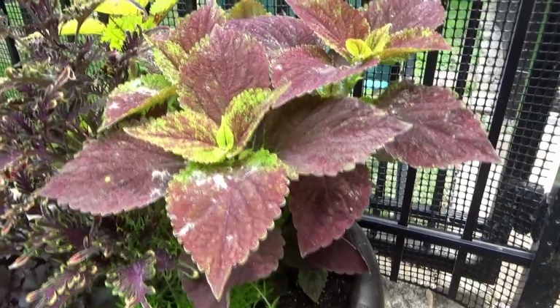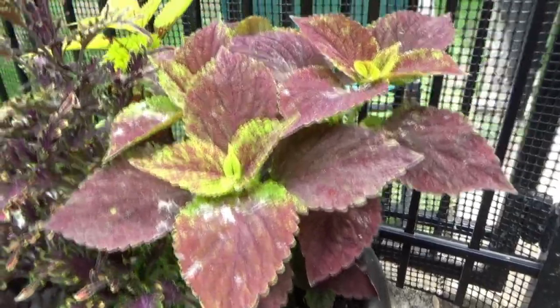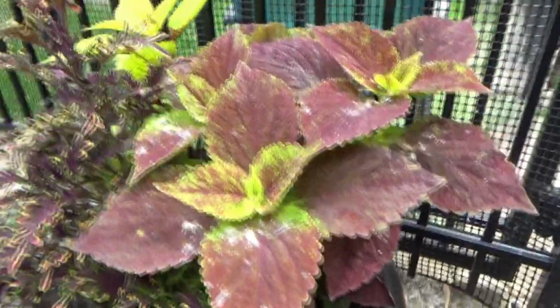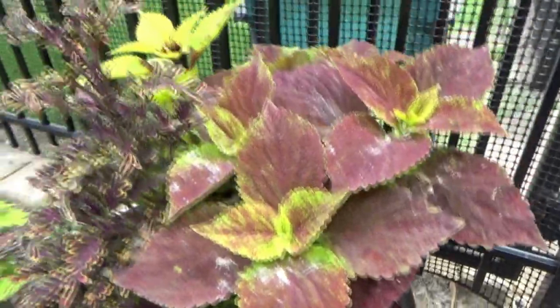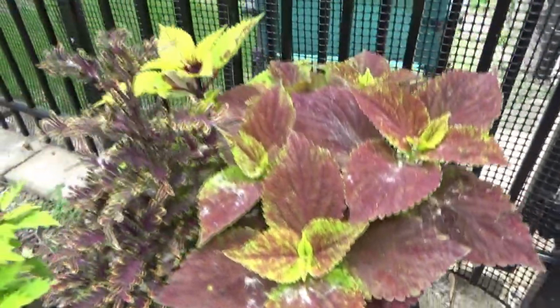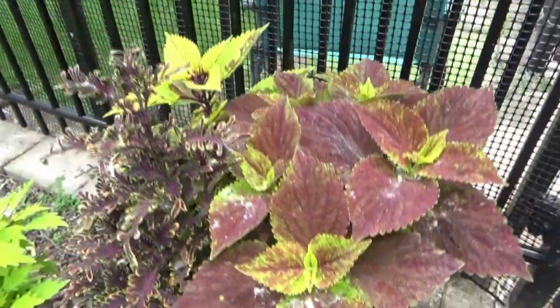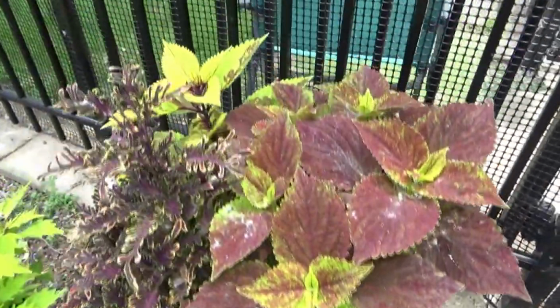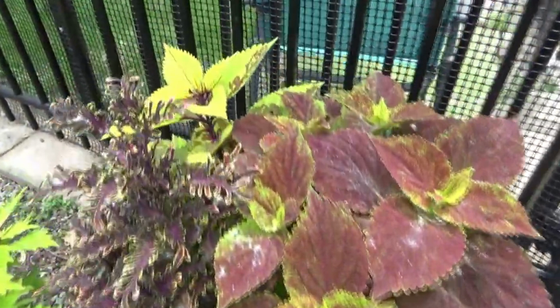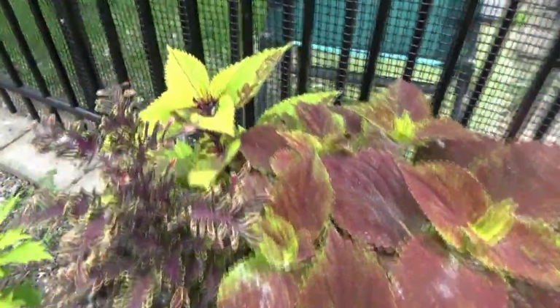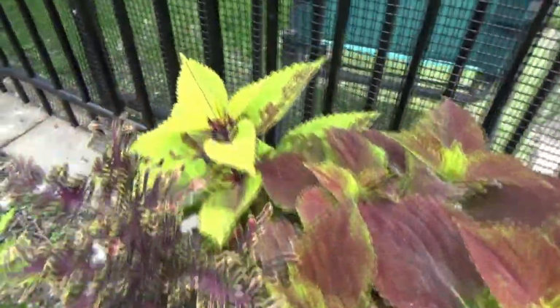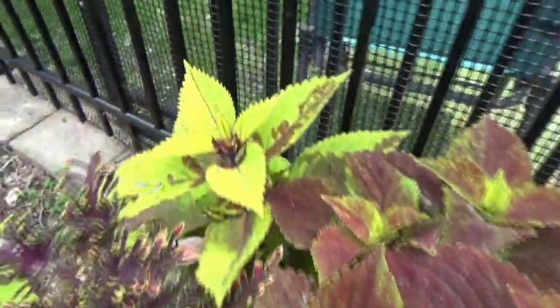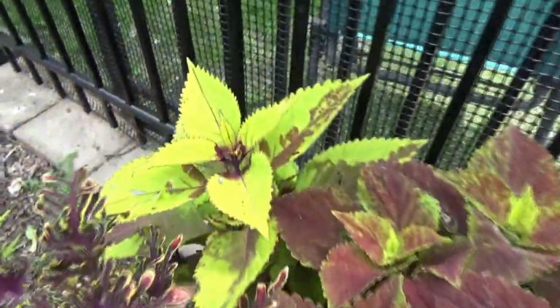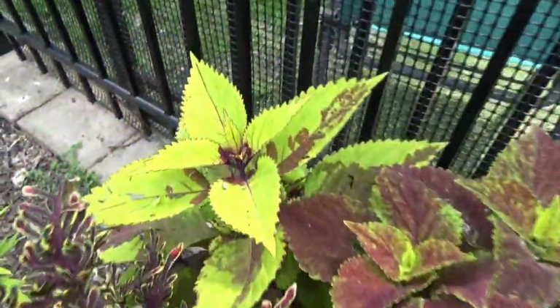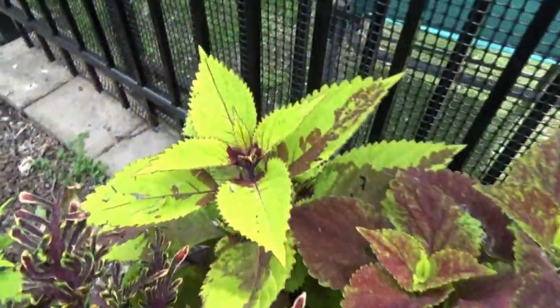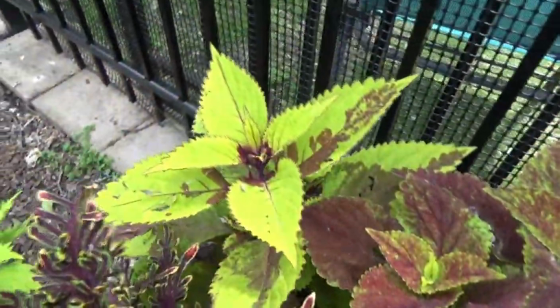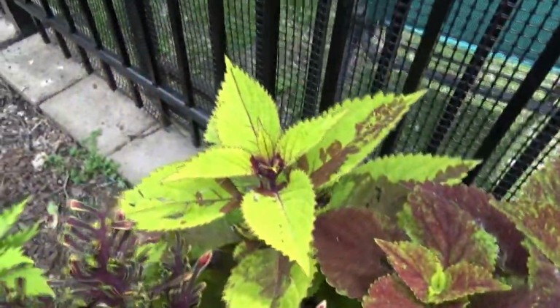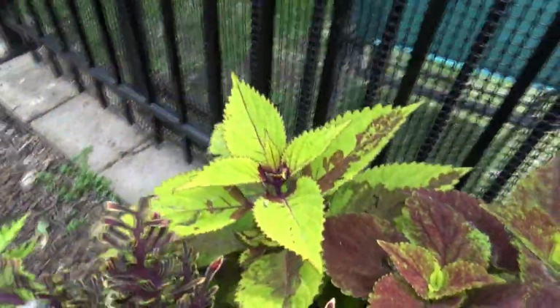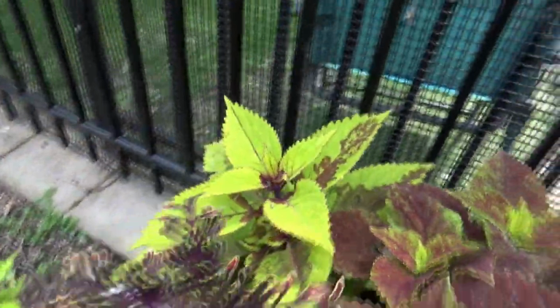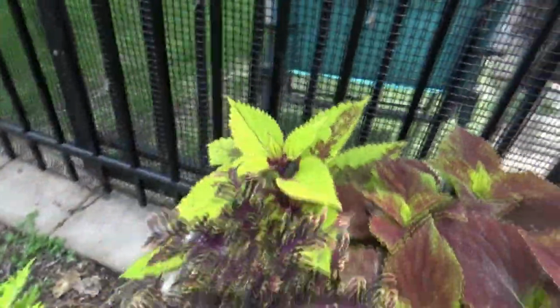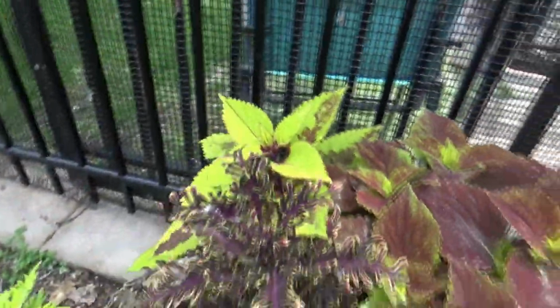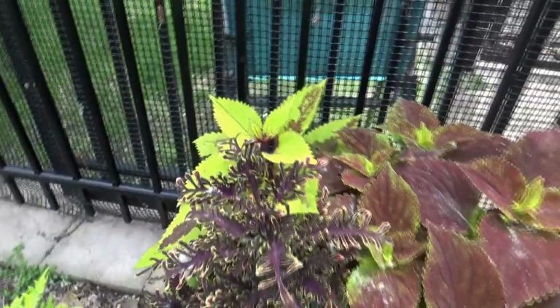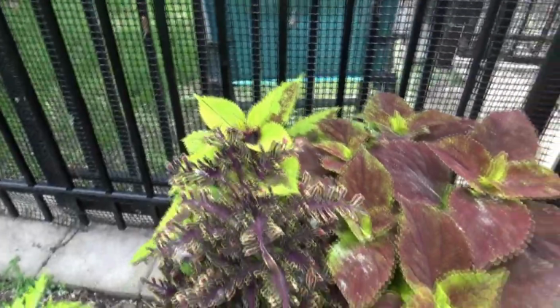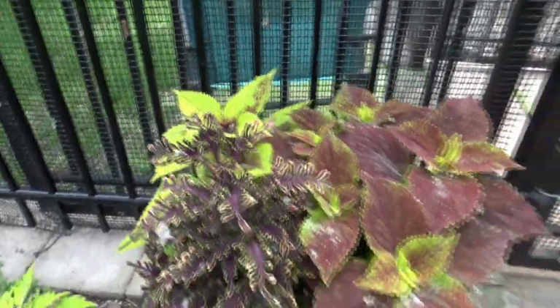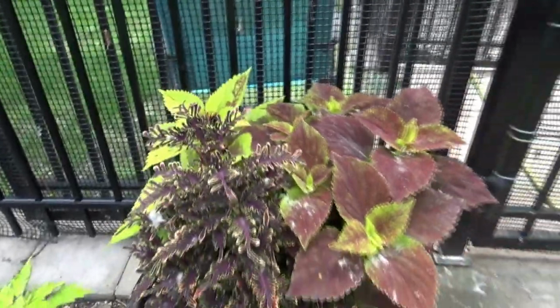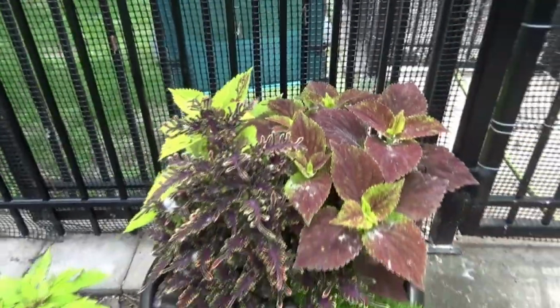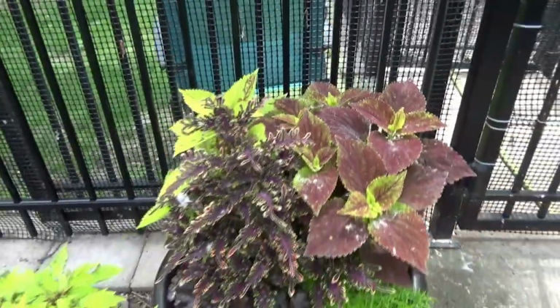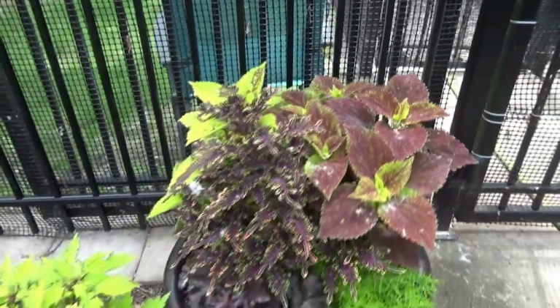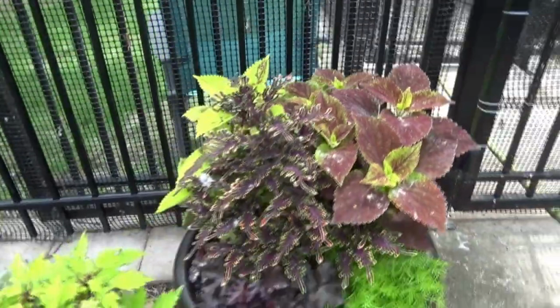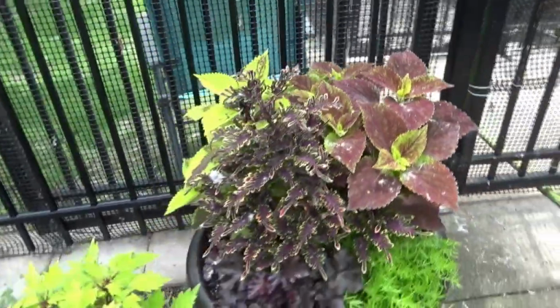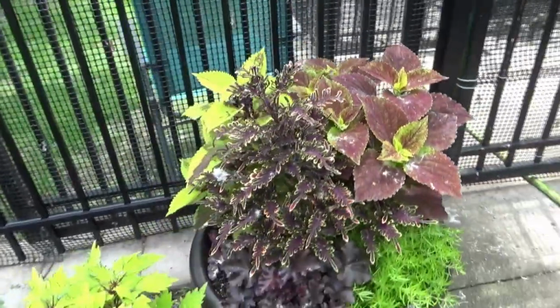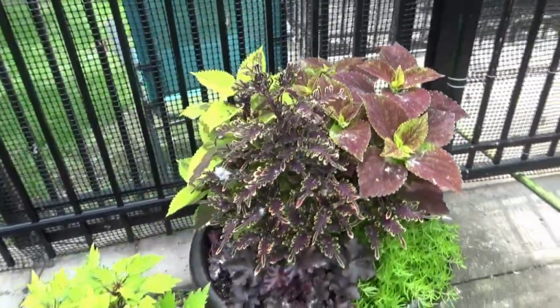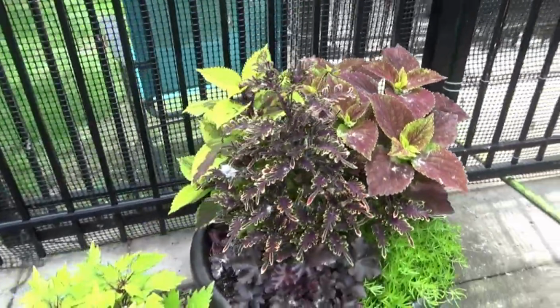And this is Pineapple Beauty — I can't wait to see how that fills out.